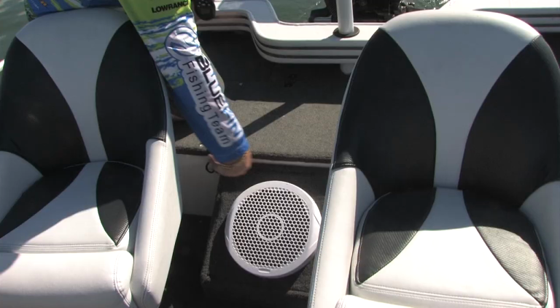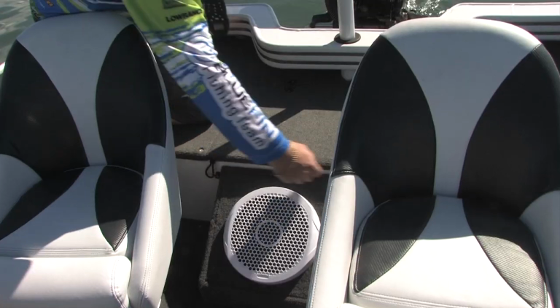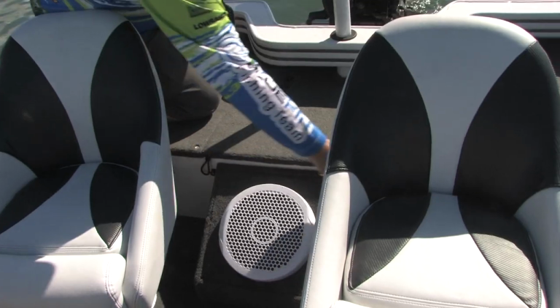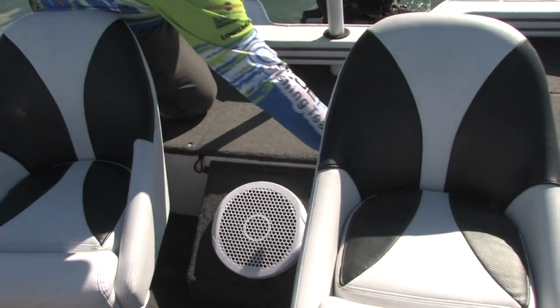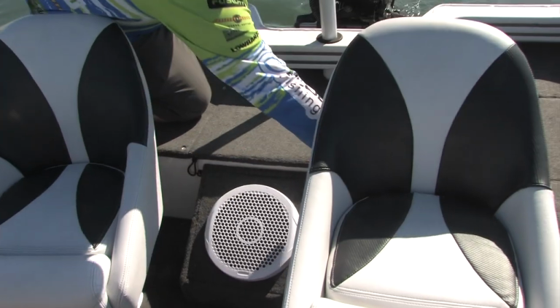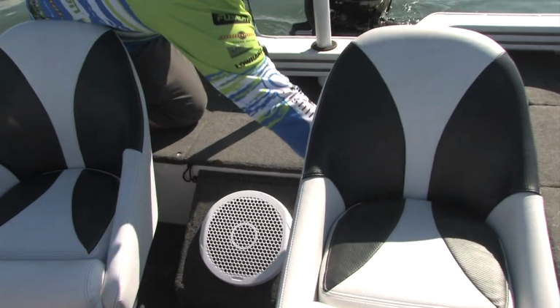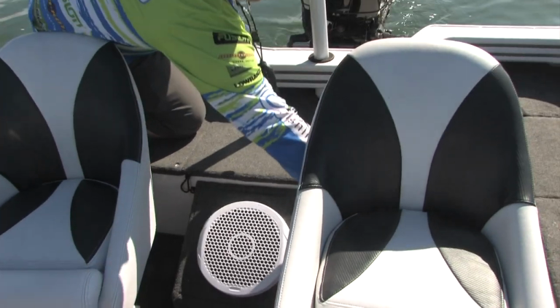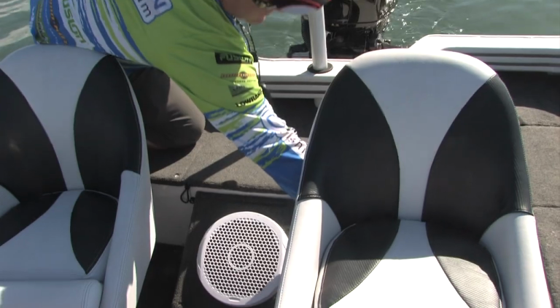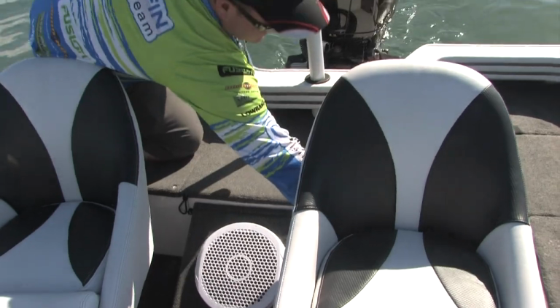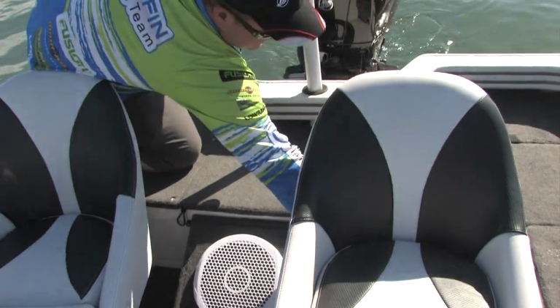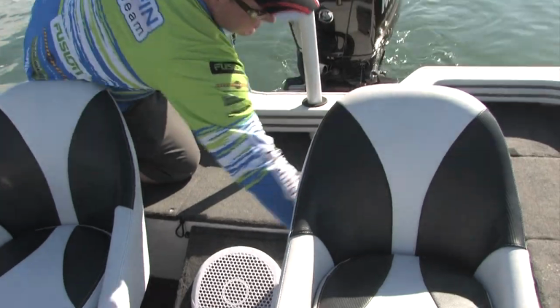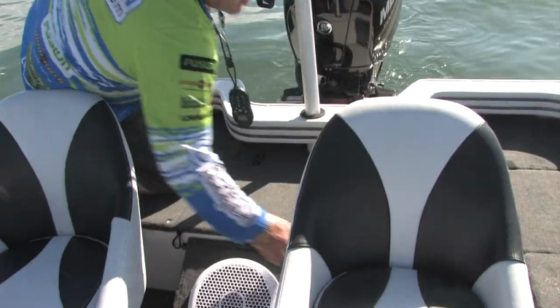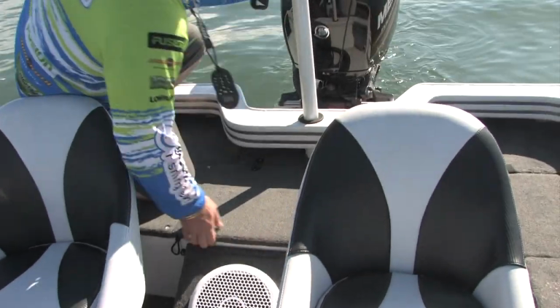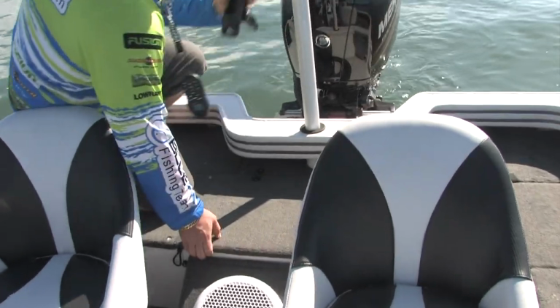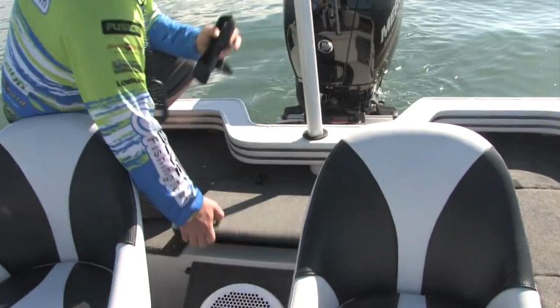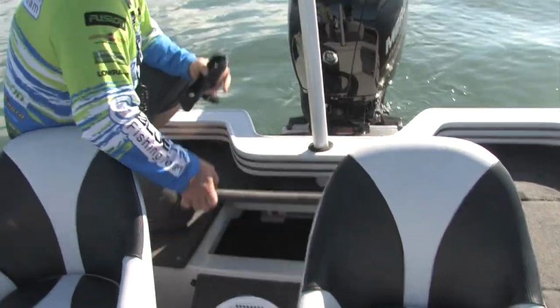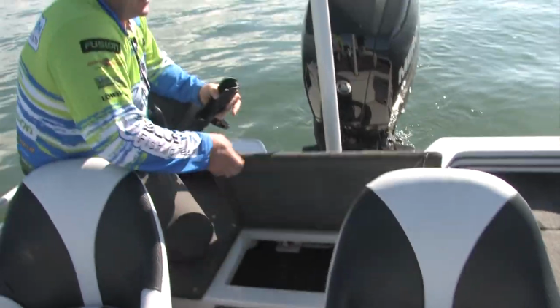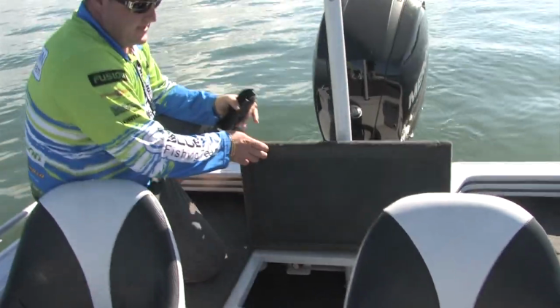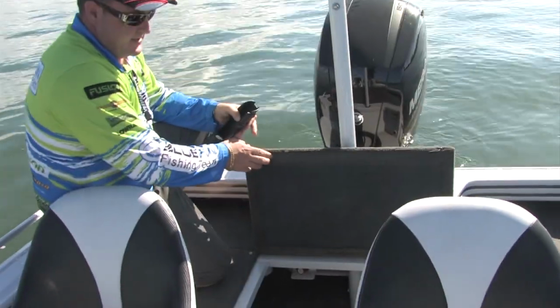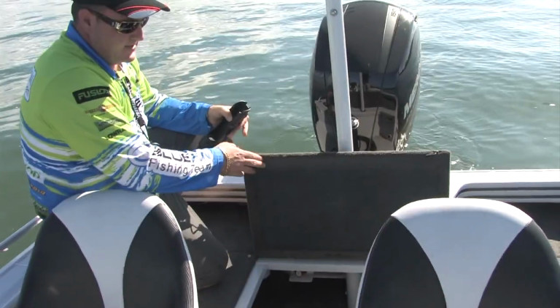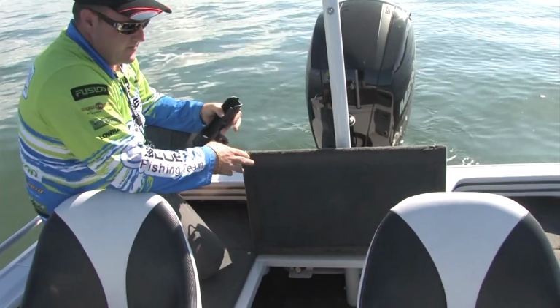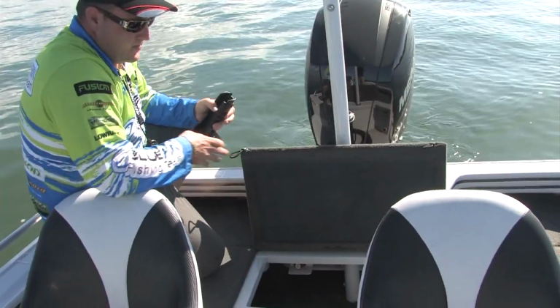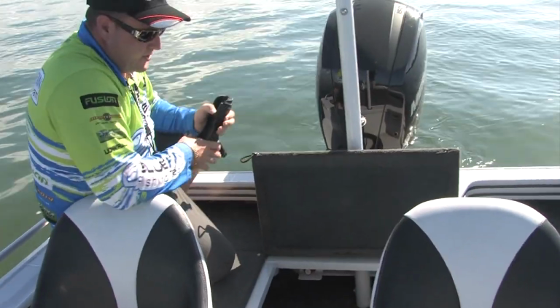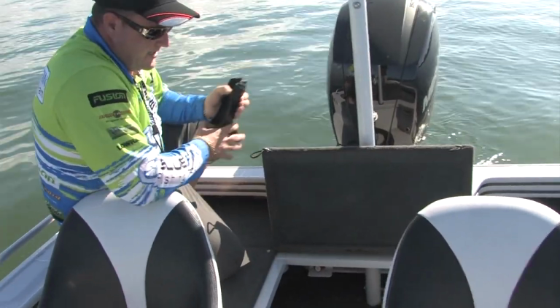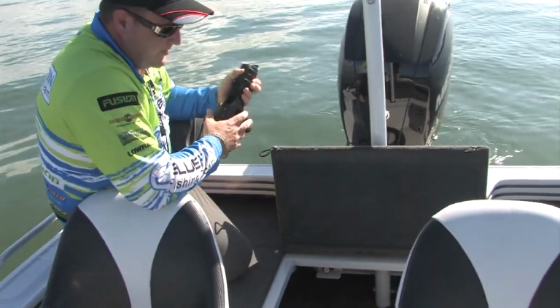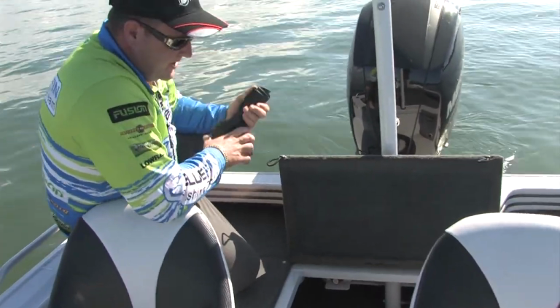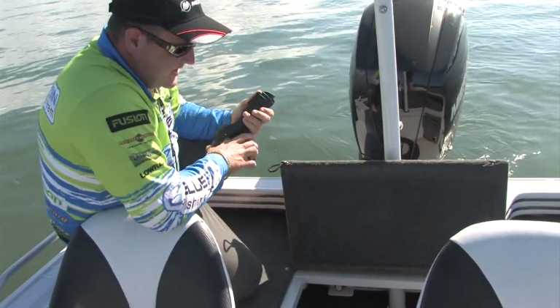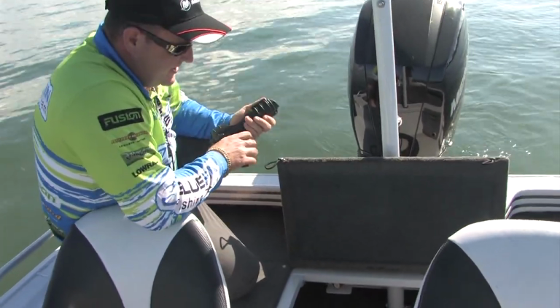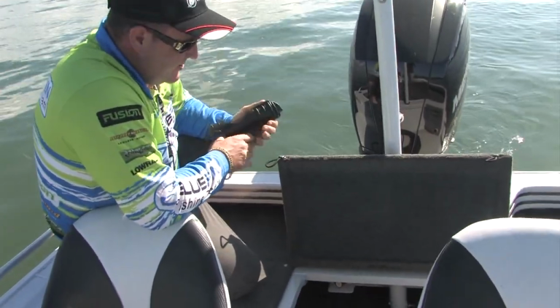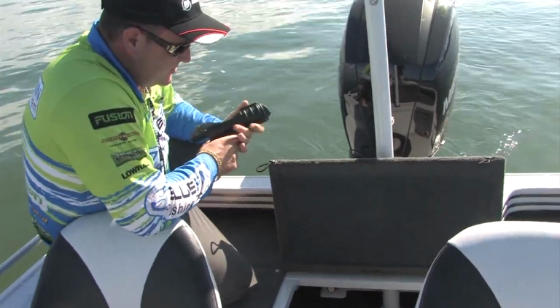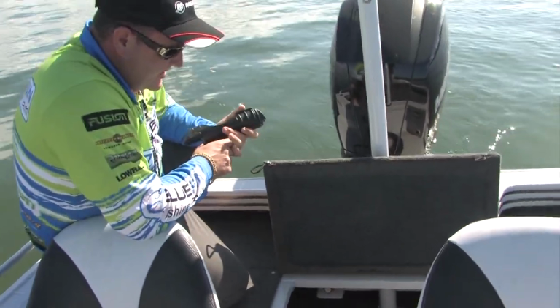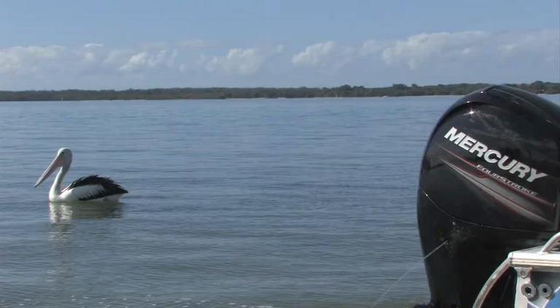Coming to the rear of the boat we've got additional storage. So more gear — you can put your lunch in there or some more tackle.